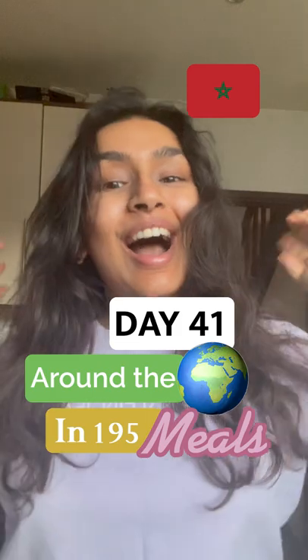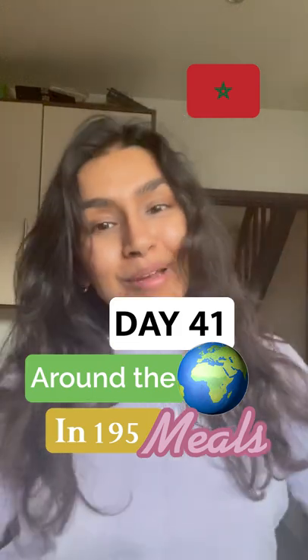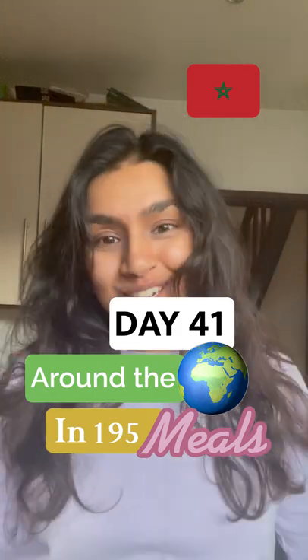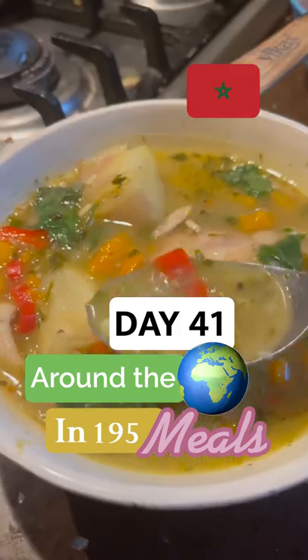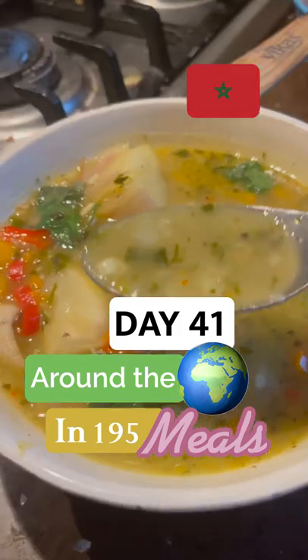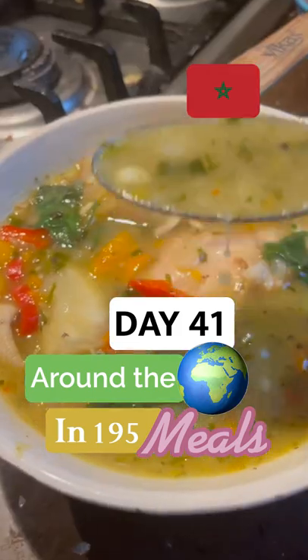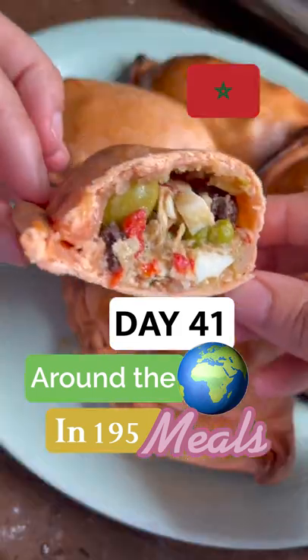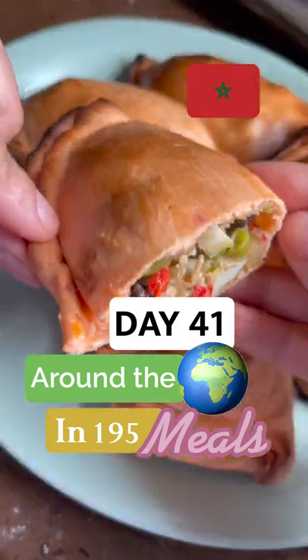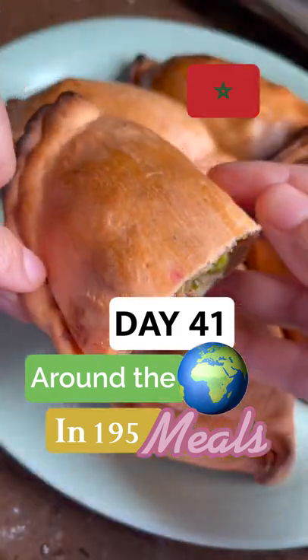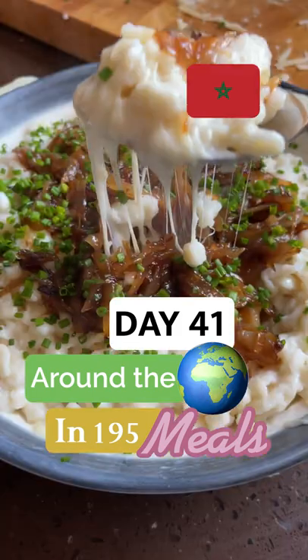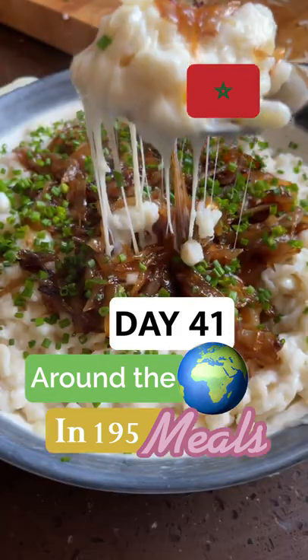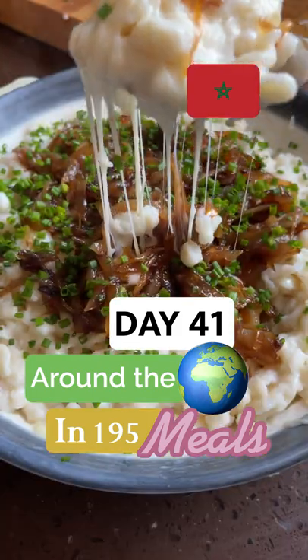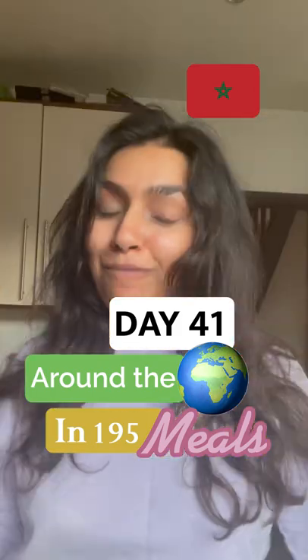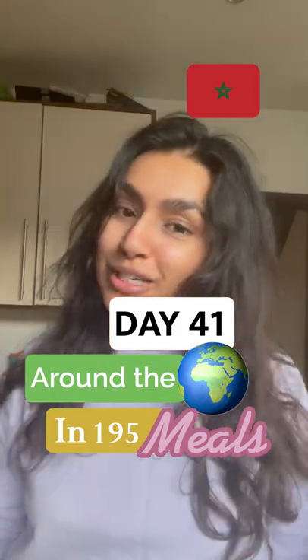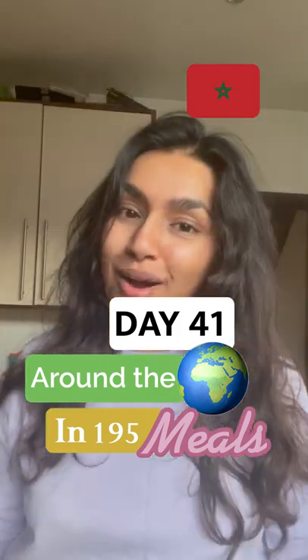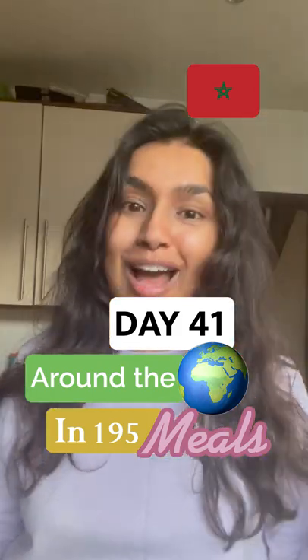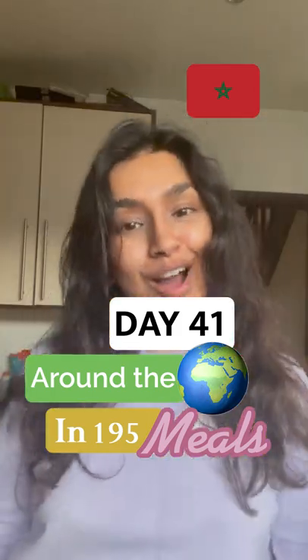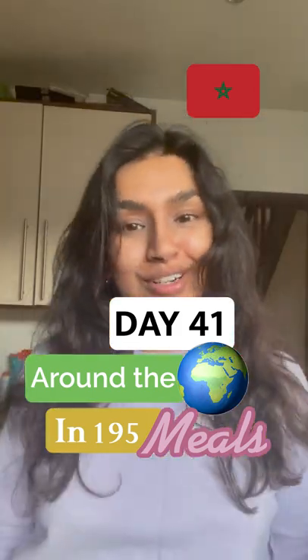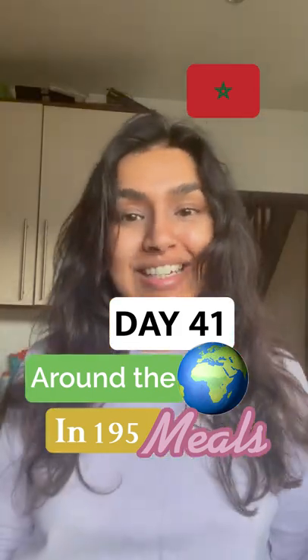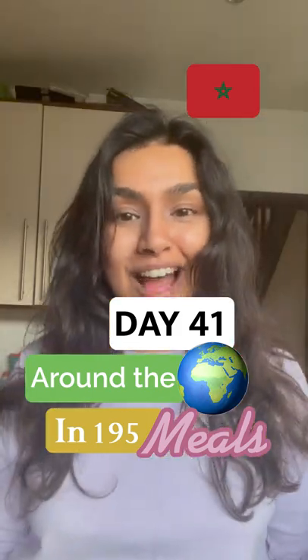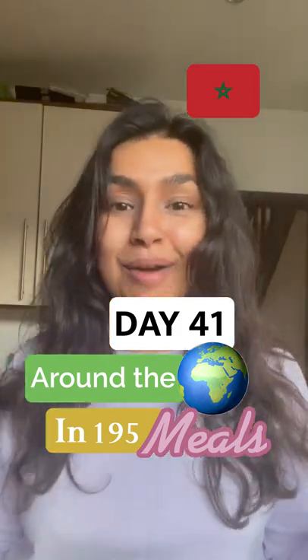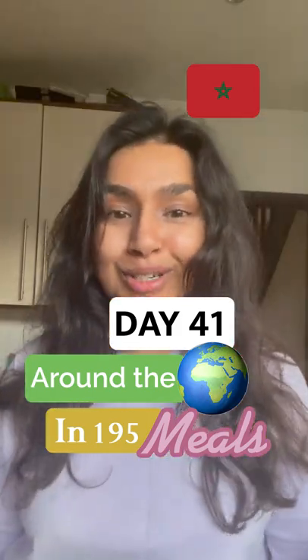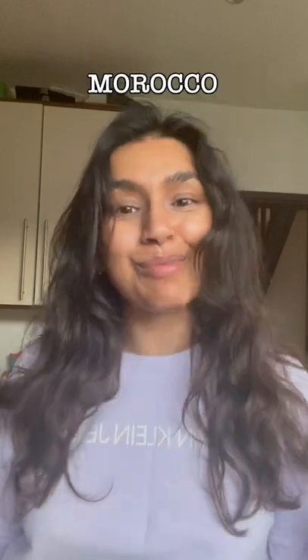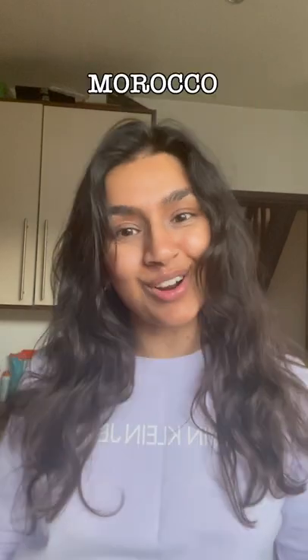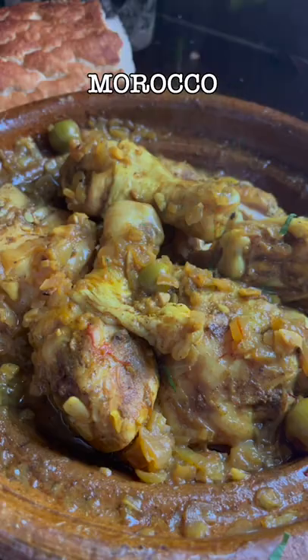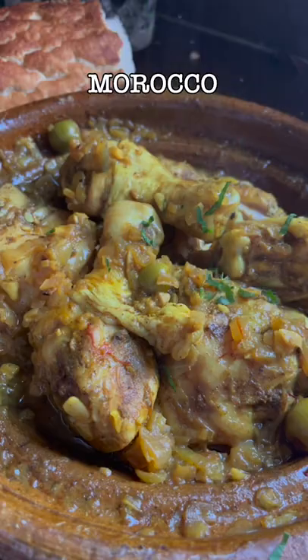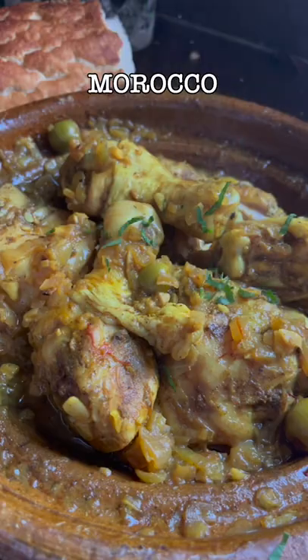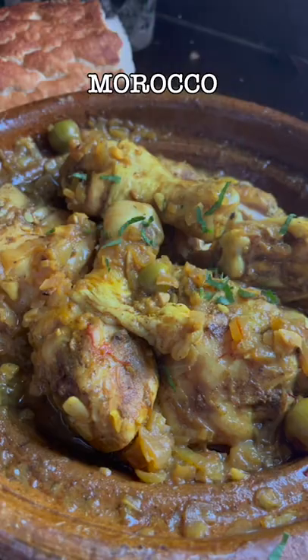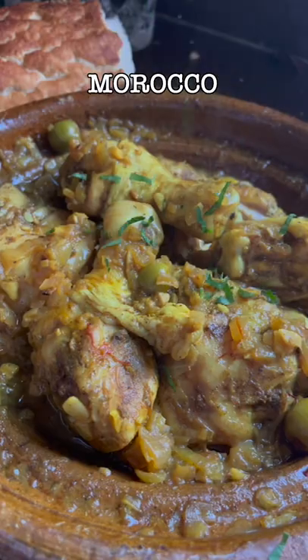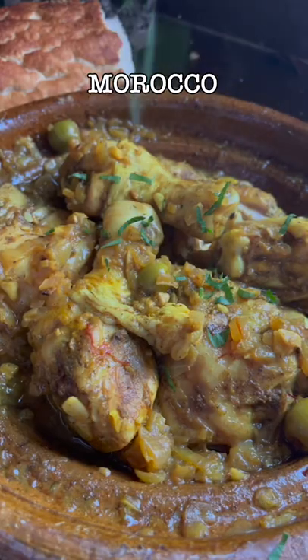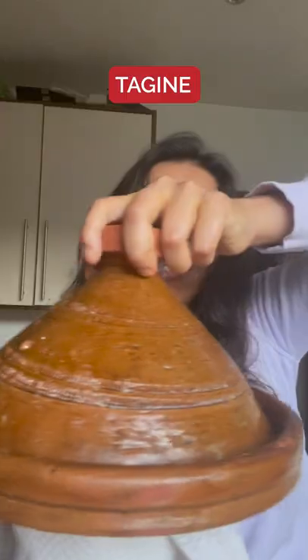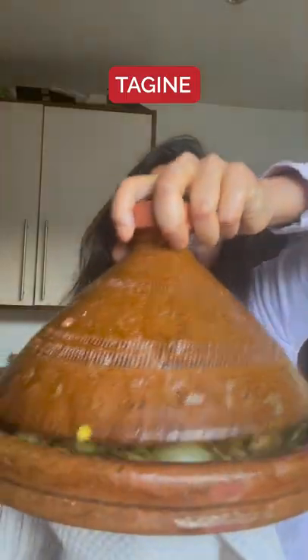I'm on a mission to make every country's national dish. Today's day 41 out of 195 and we're doing Morocco. Today we're making a tajine.